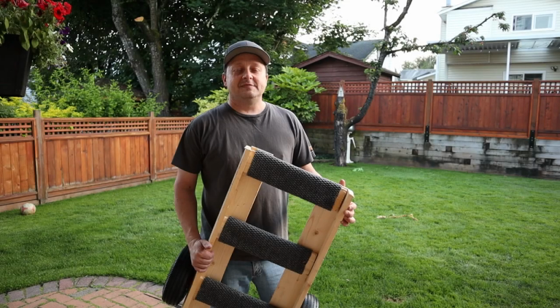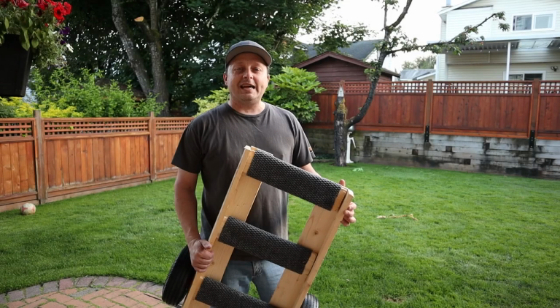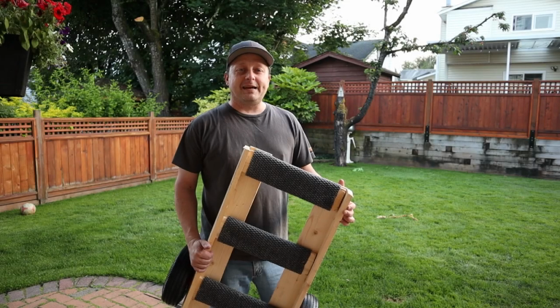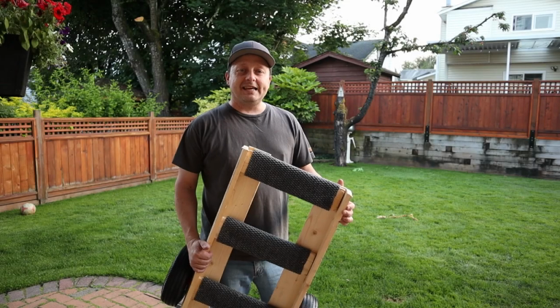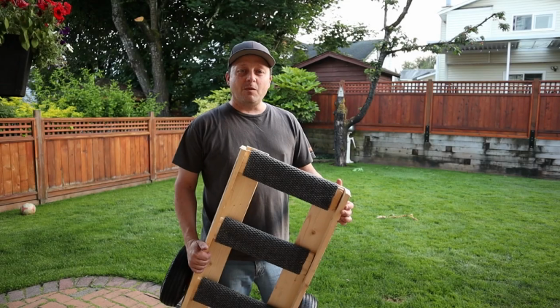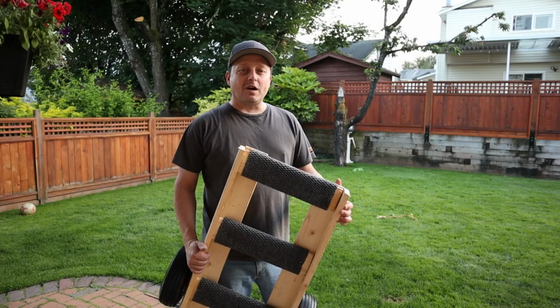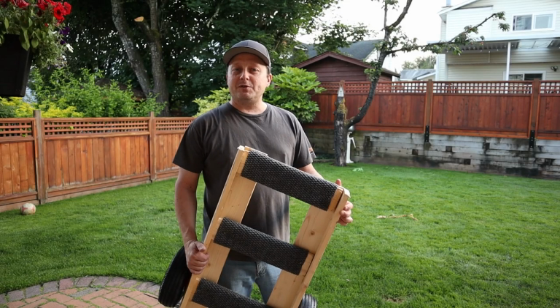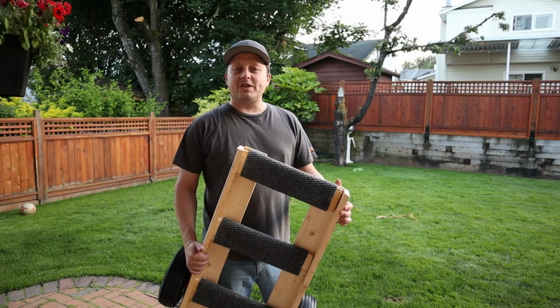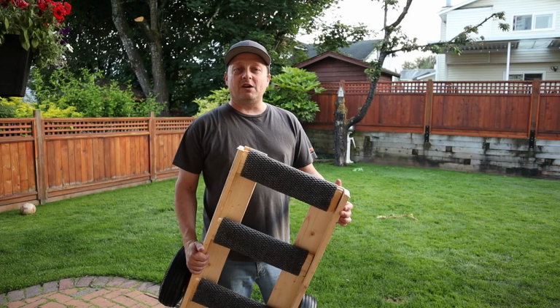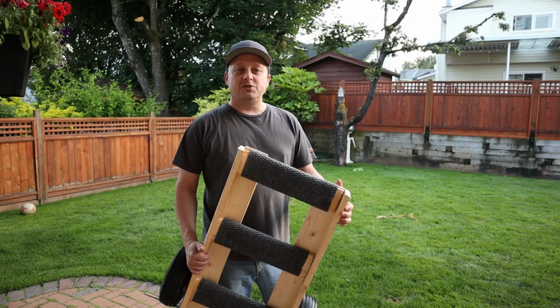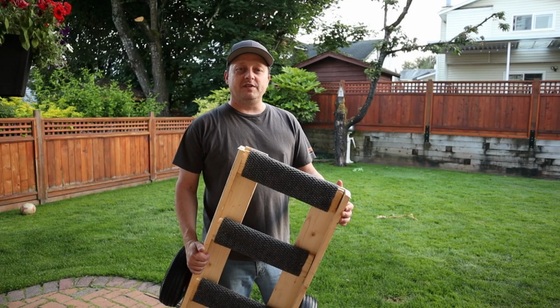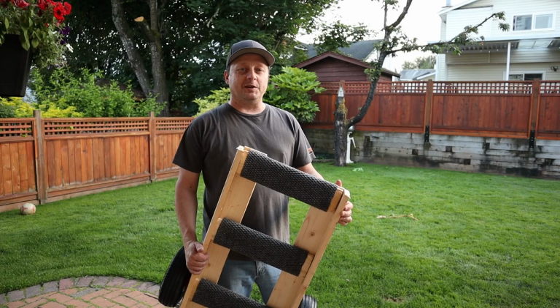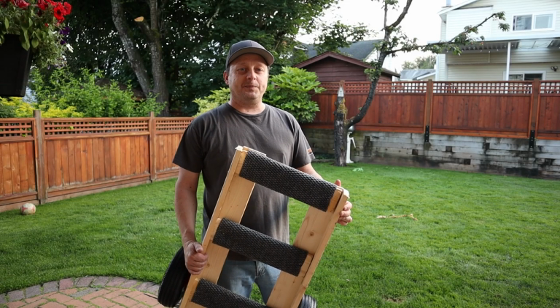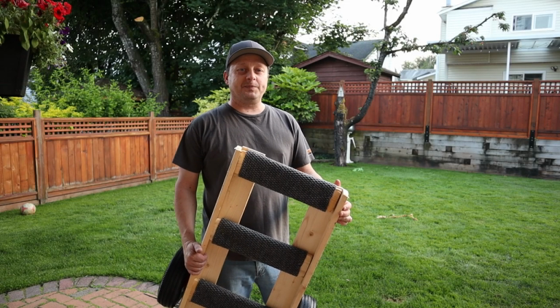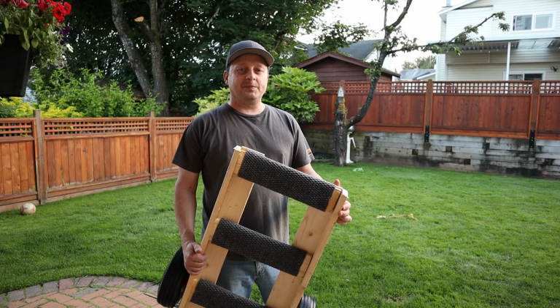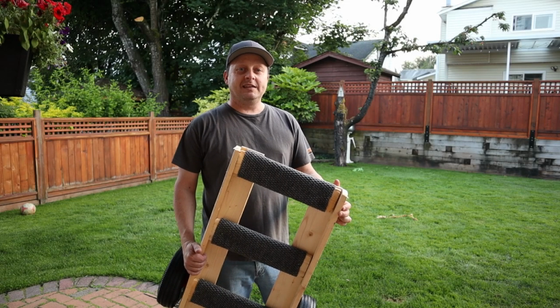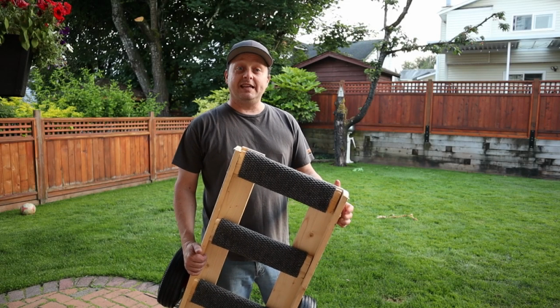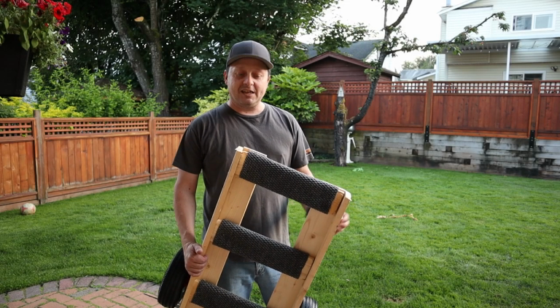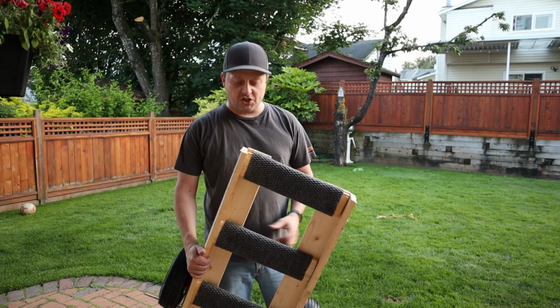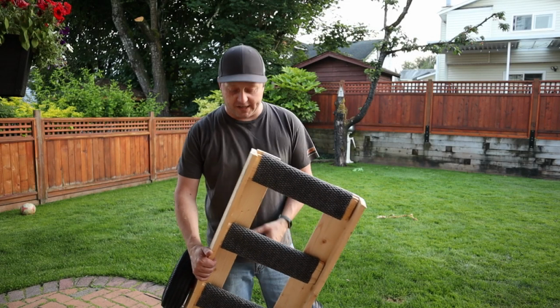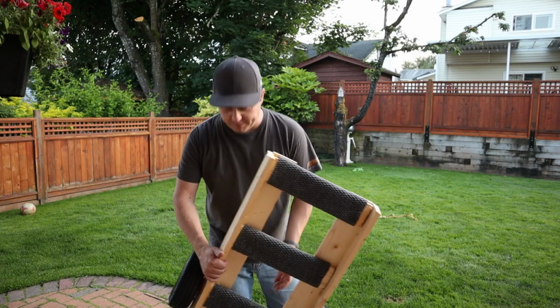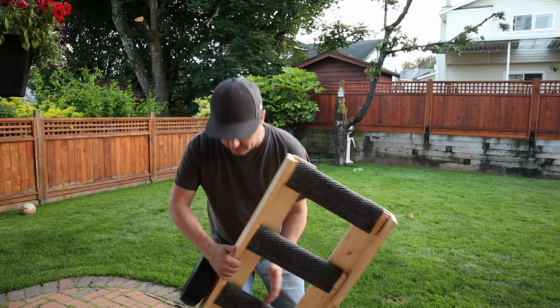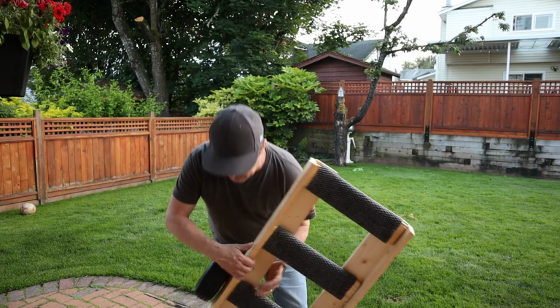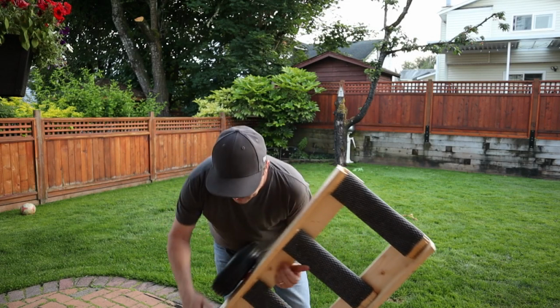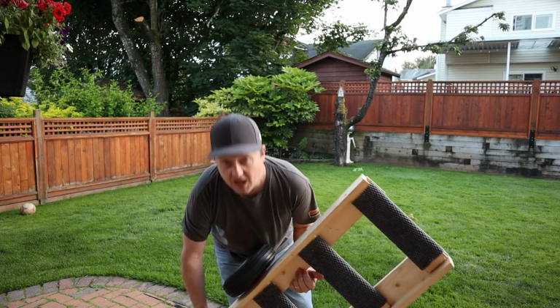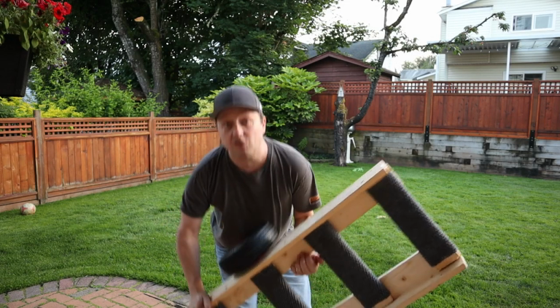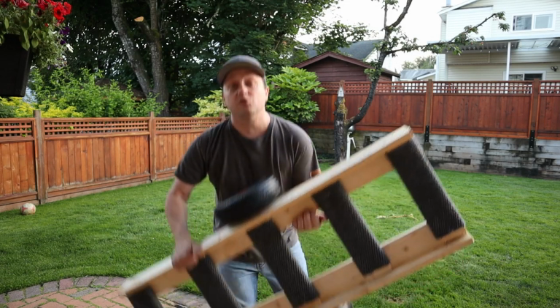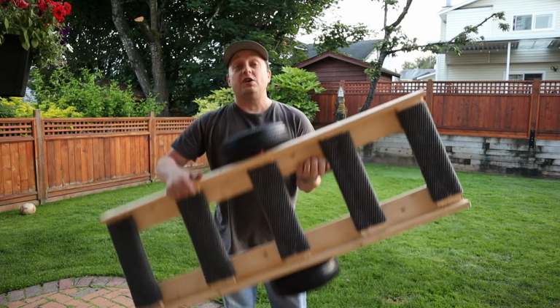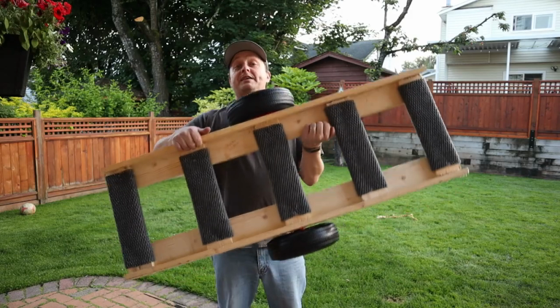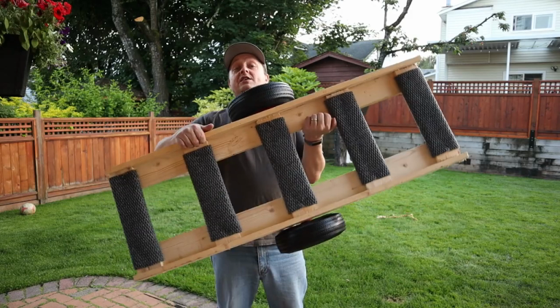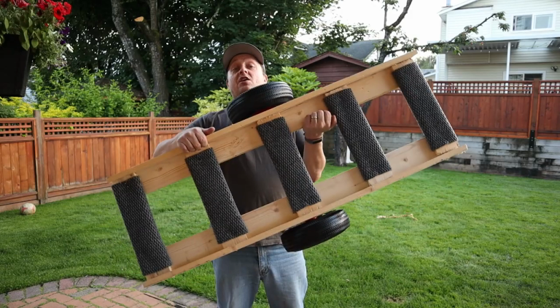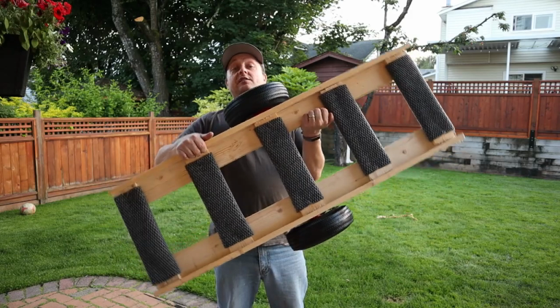Hi, it's Mike again. Welcome to another how-to video. Today I'm going to show you how to build a rooftop tent cart.